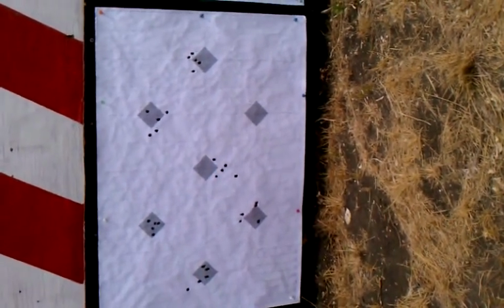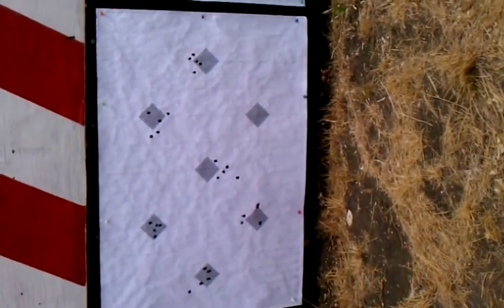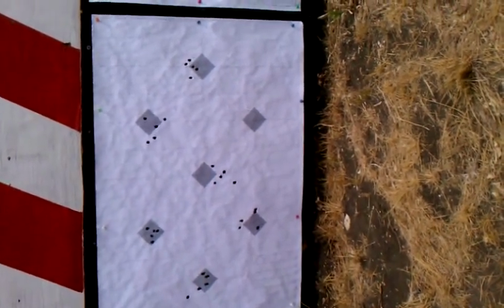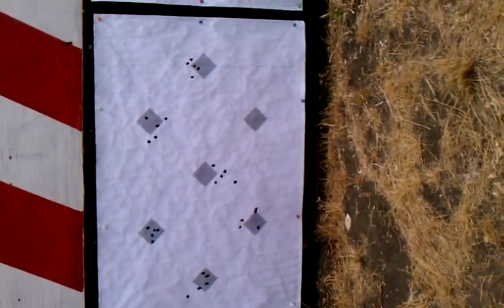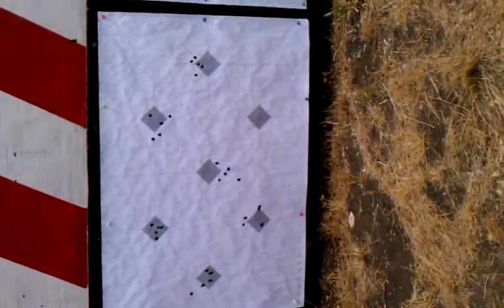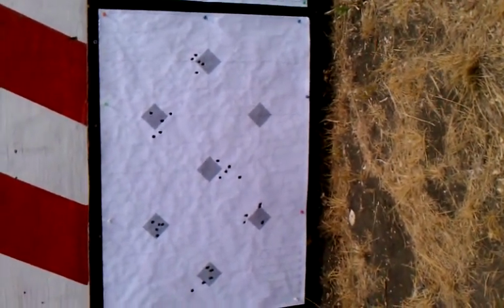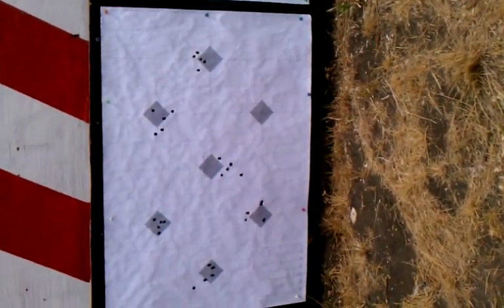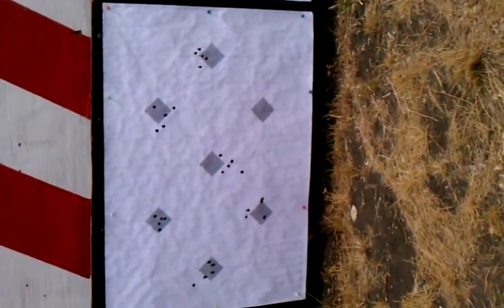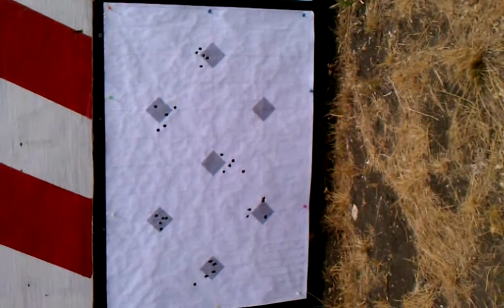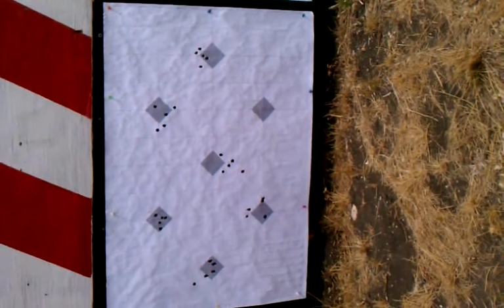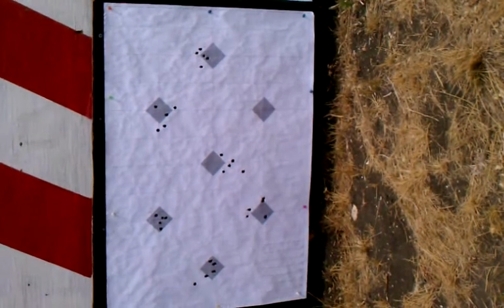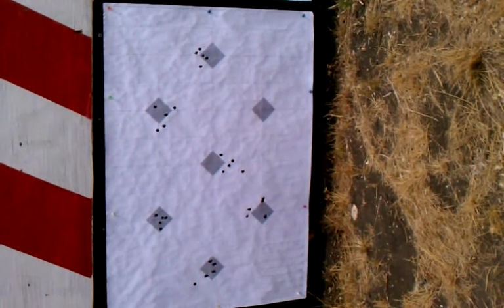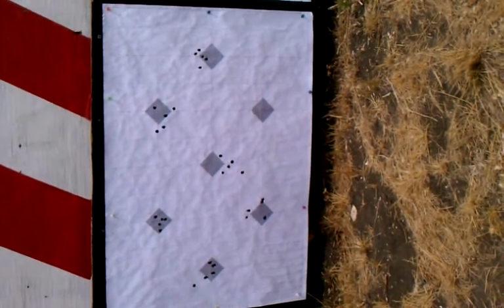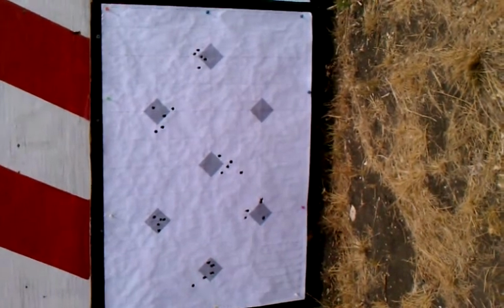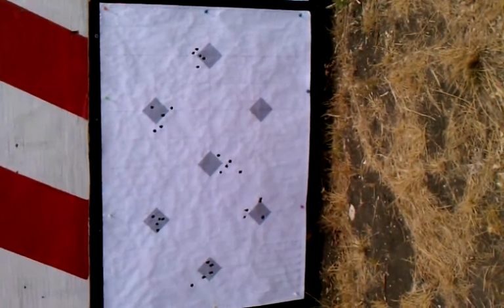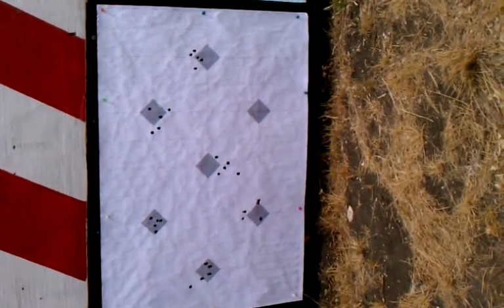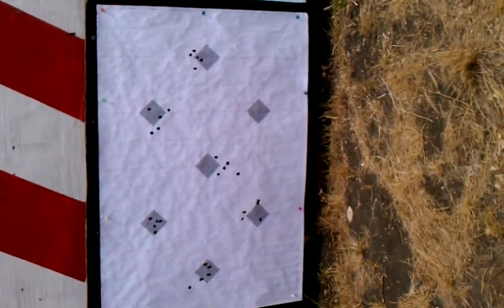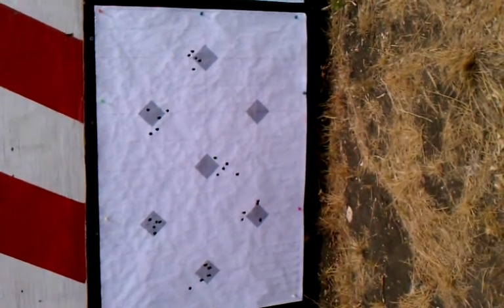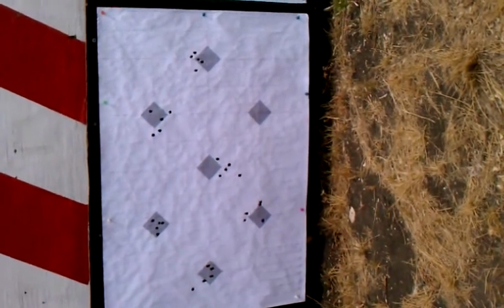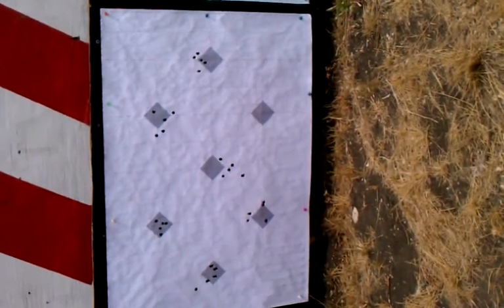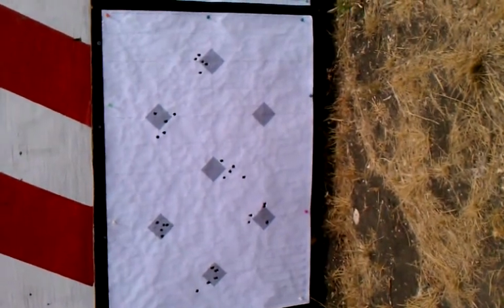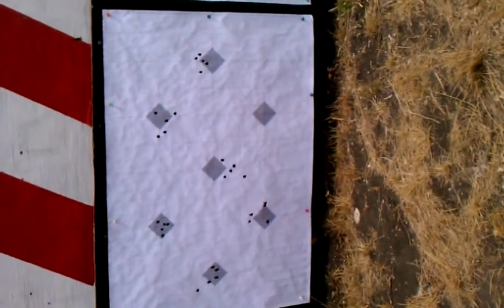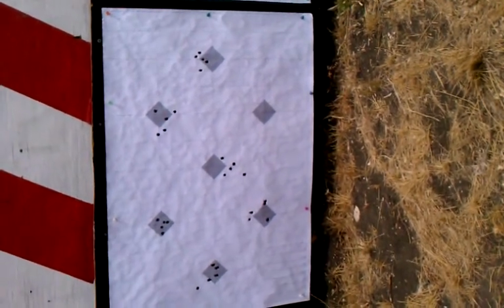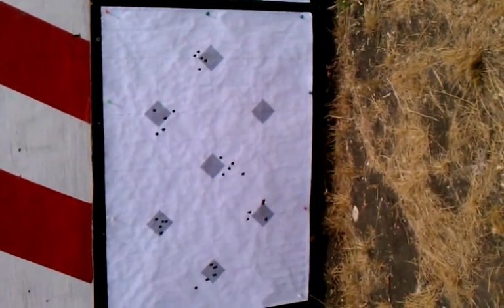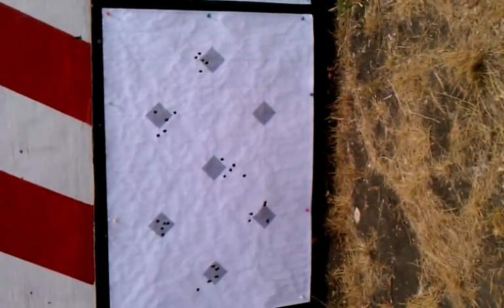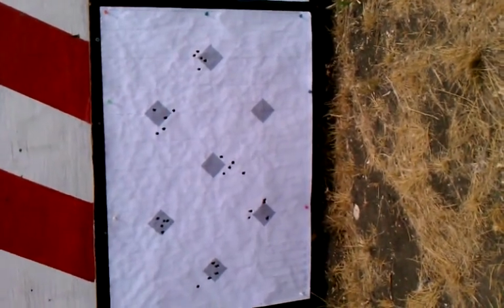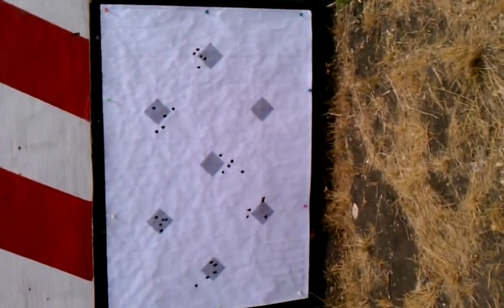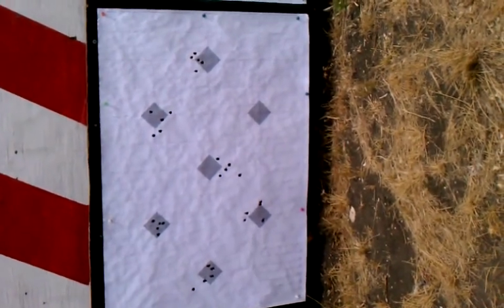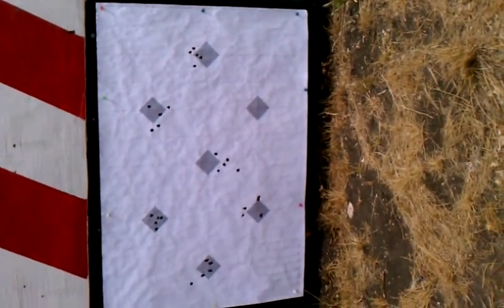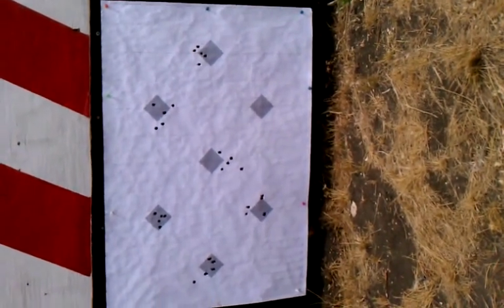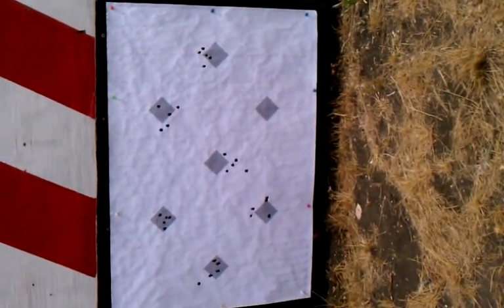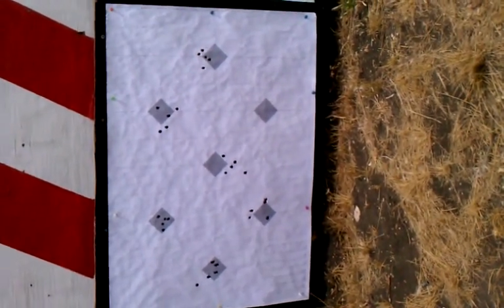Load F was running 2805 feet per second. Extreme spread was 29. Shot really good.